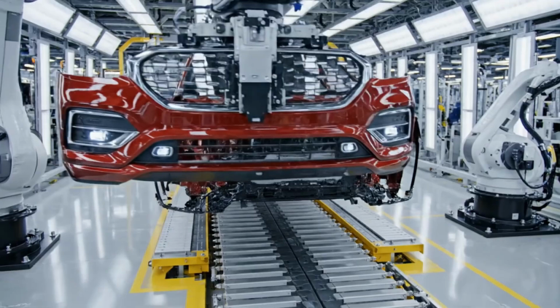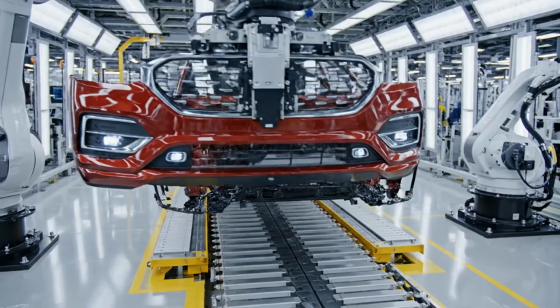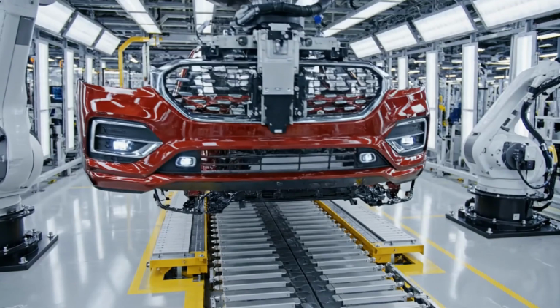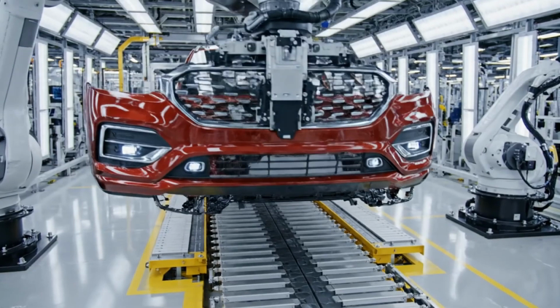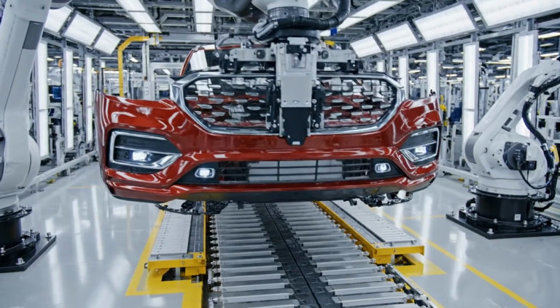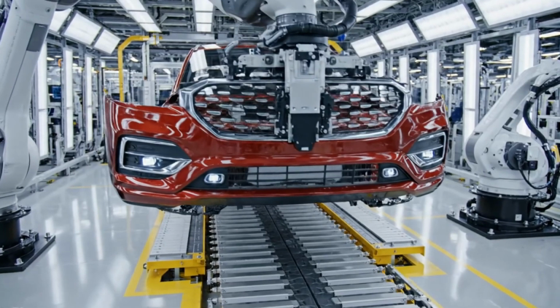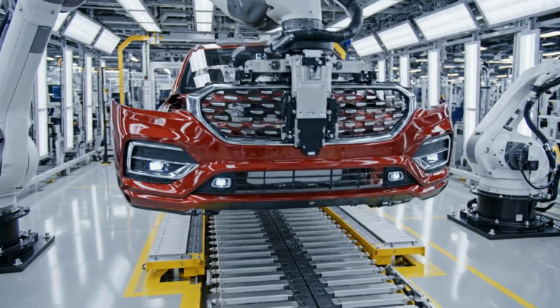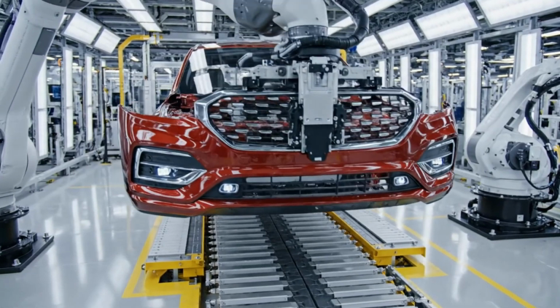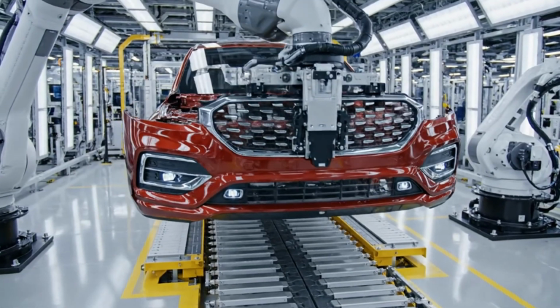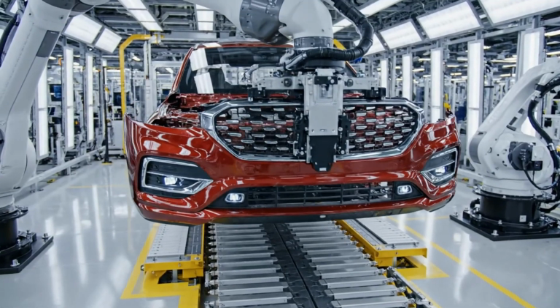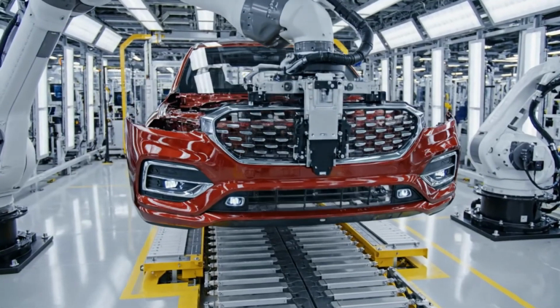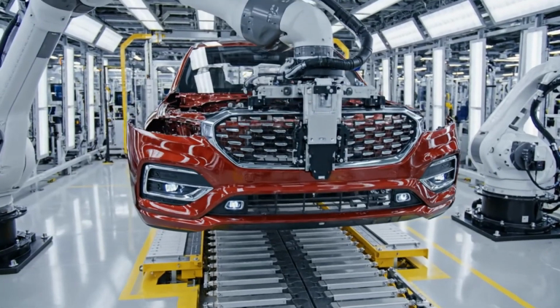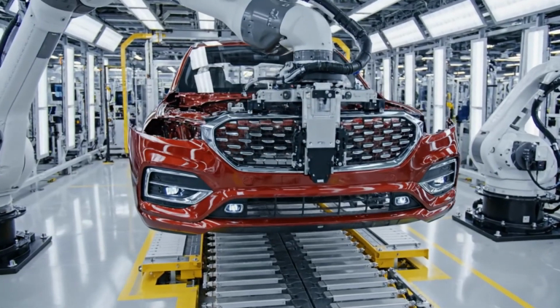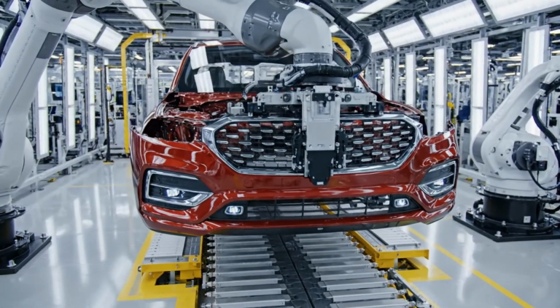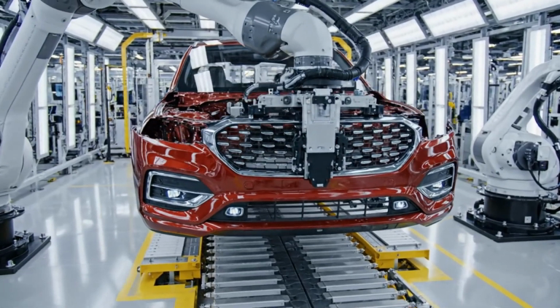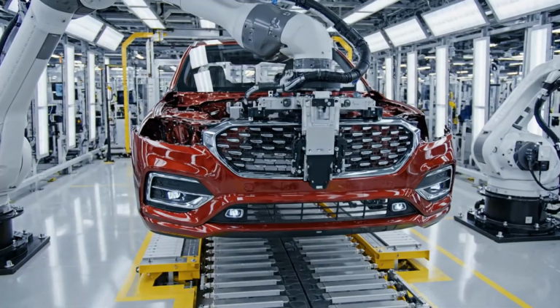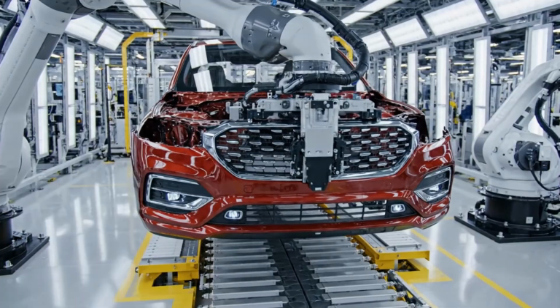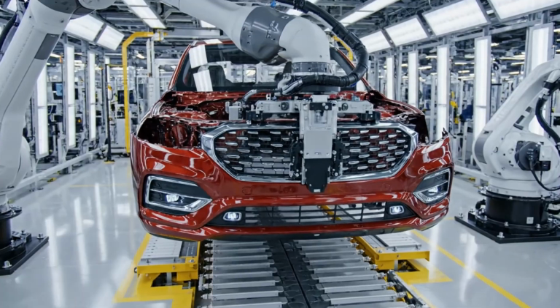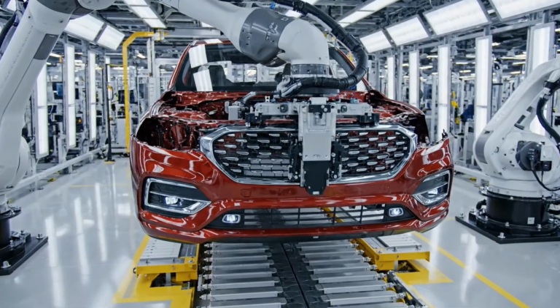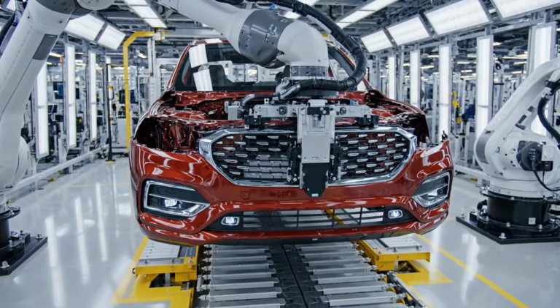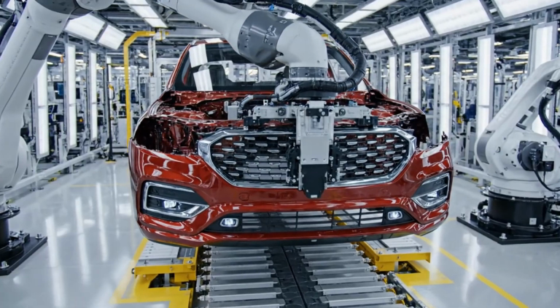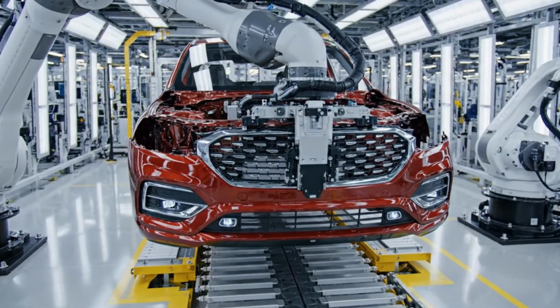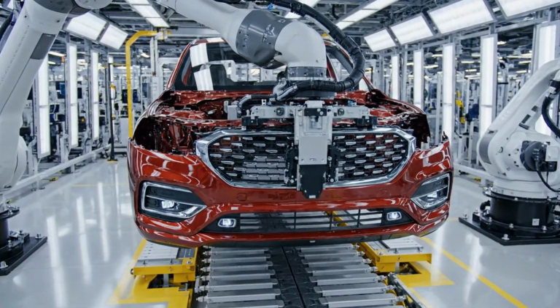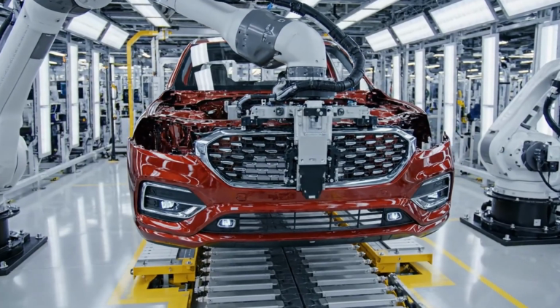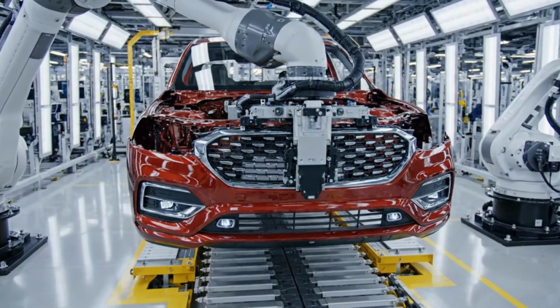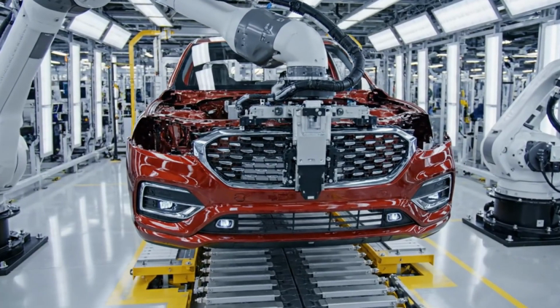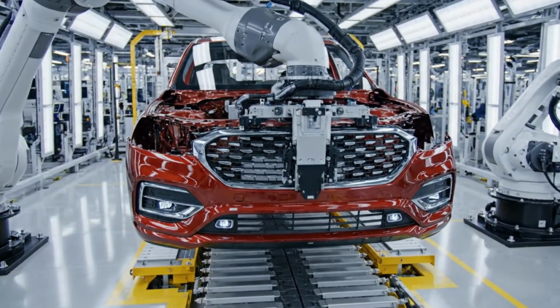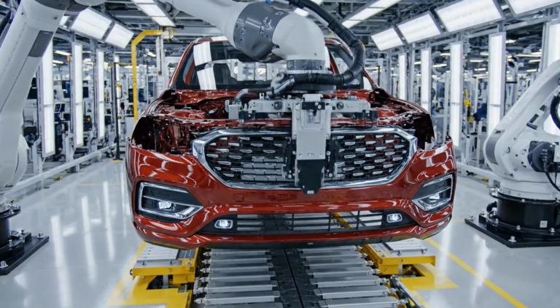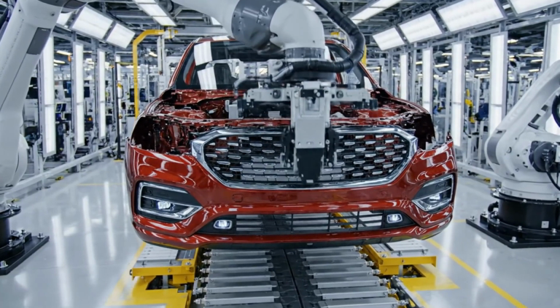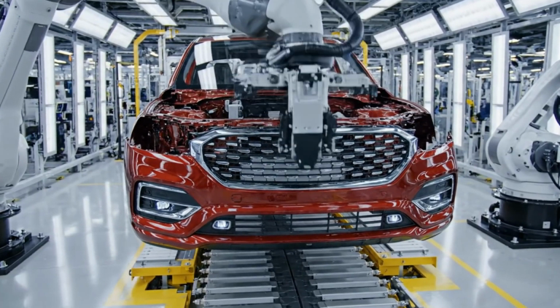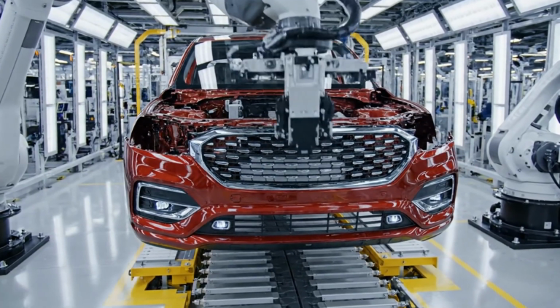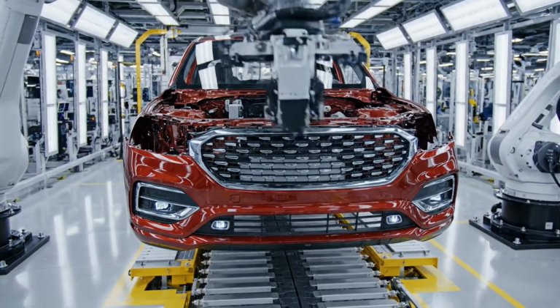Using advanced guidance systems, the front fascia is integrated seamlessly onto the chassis.